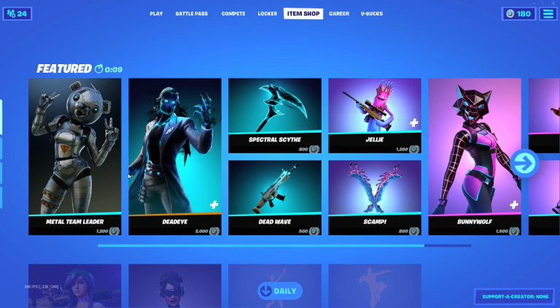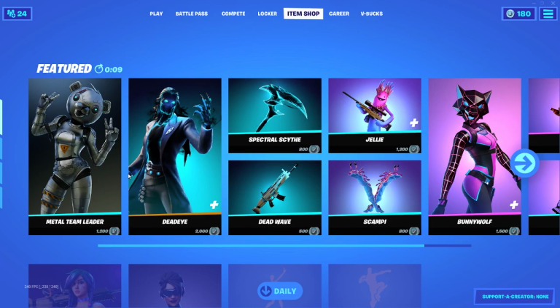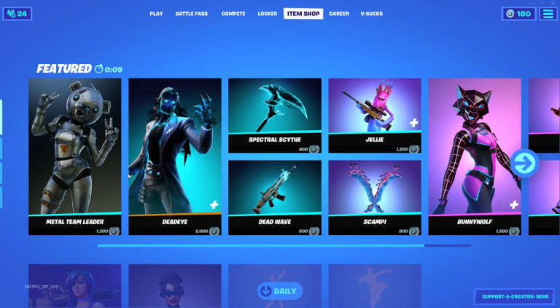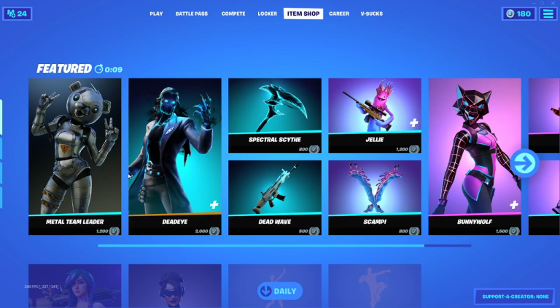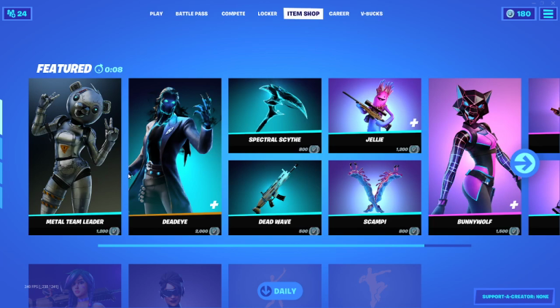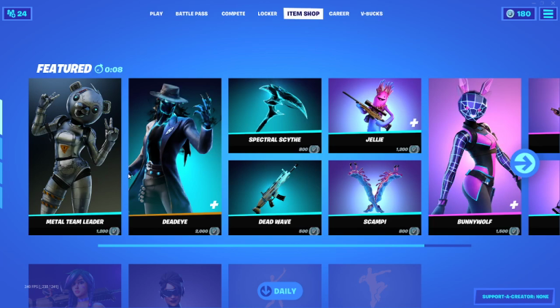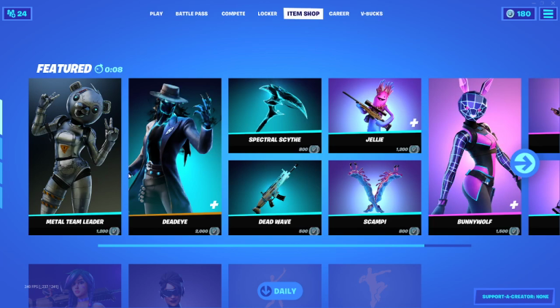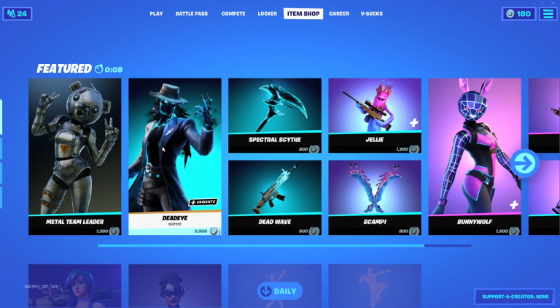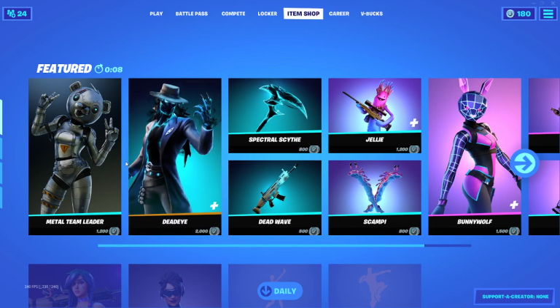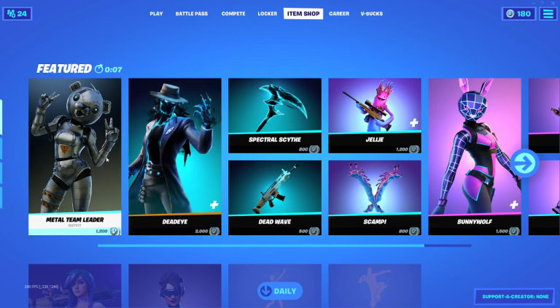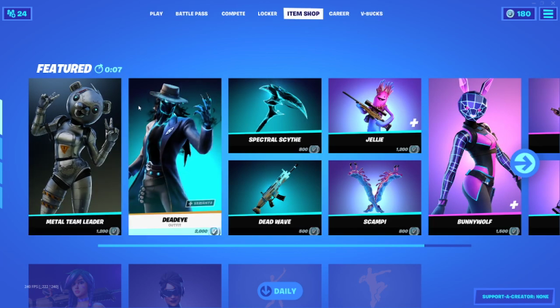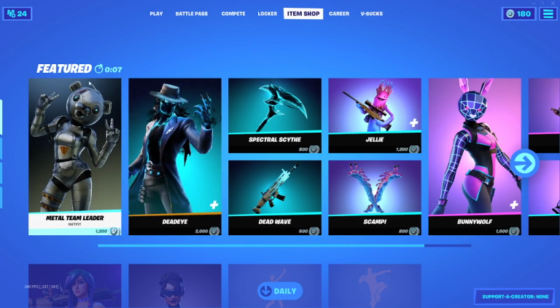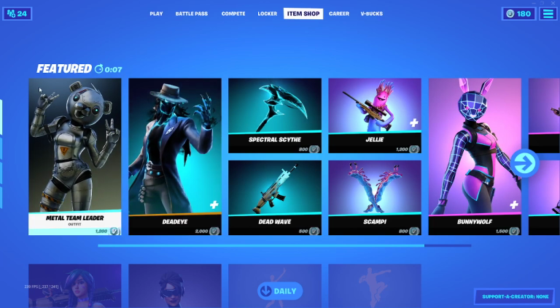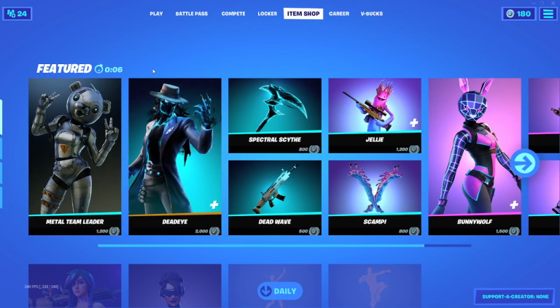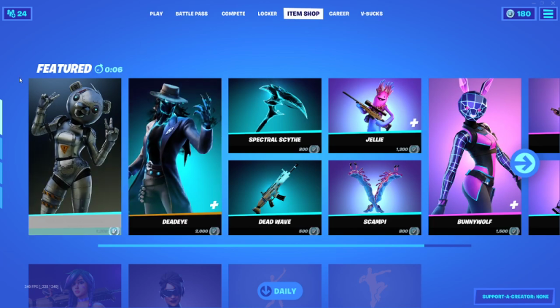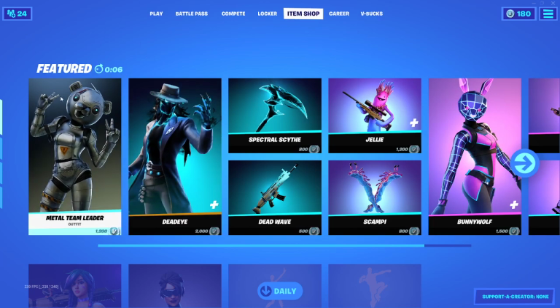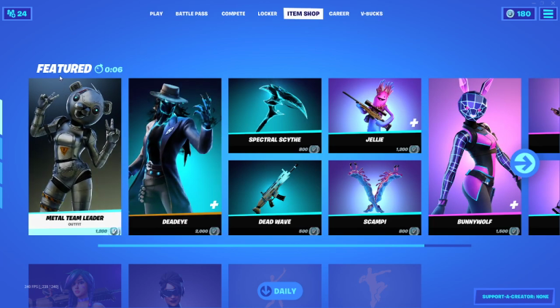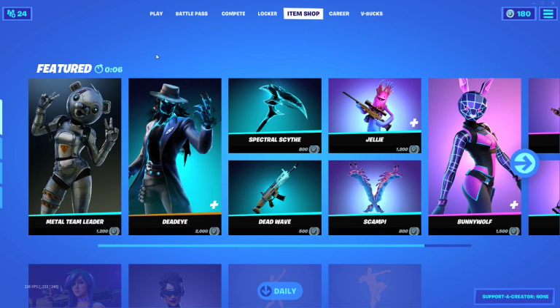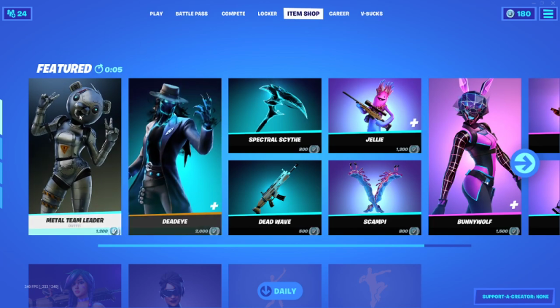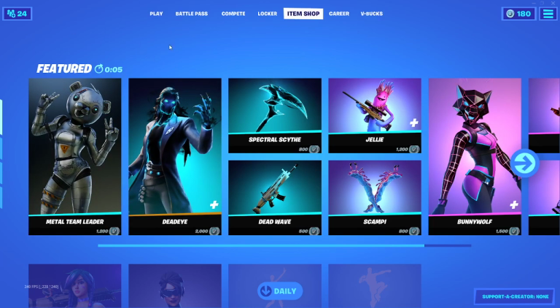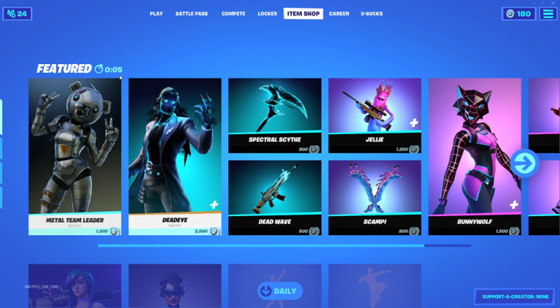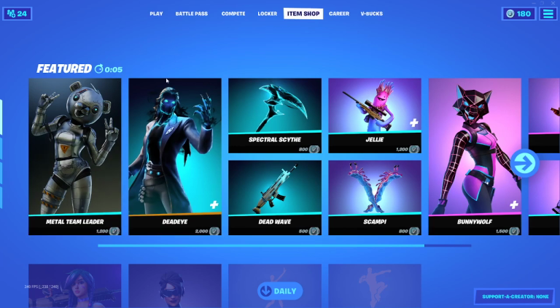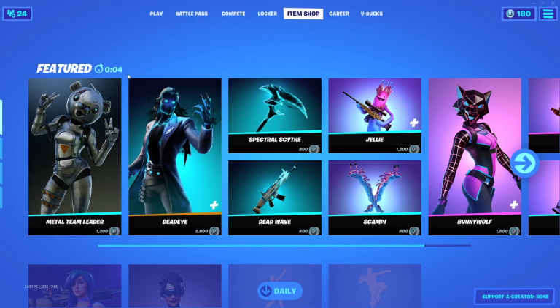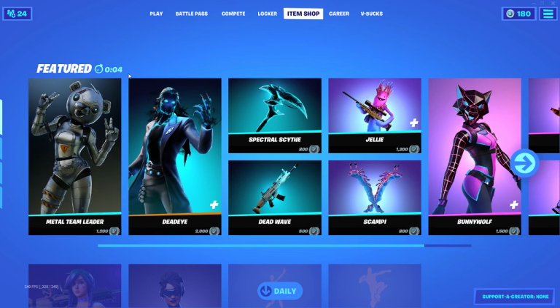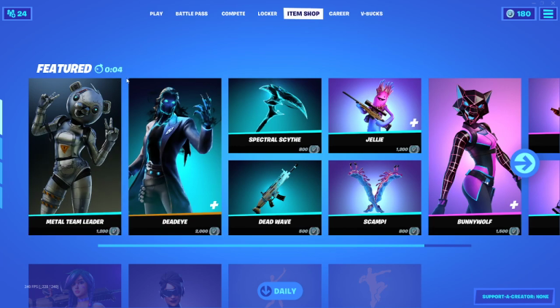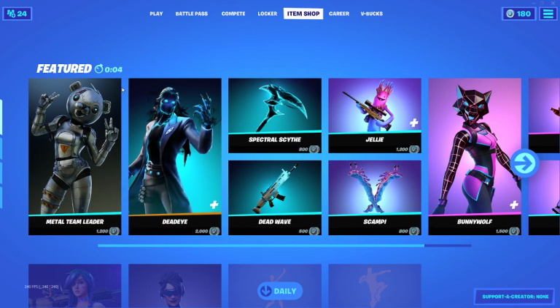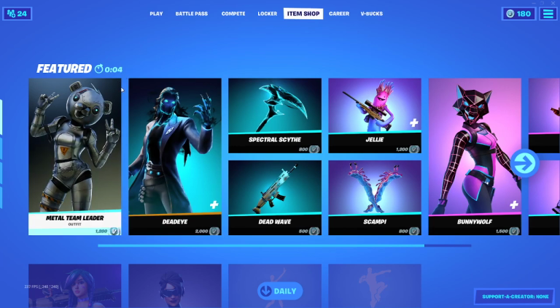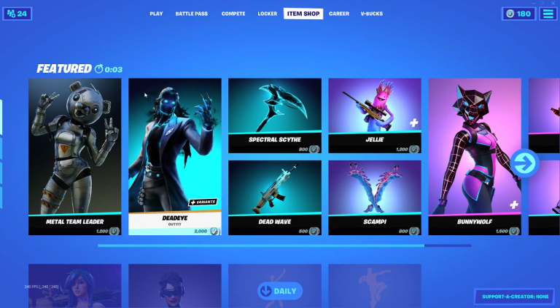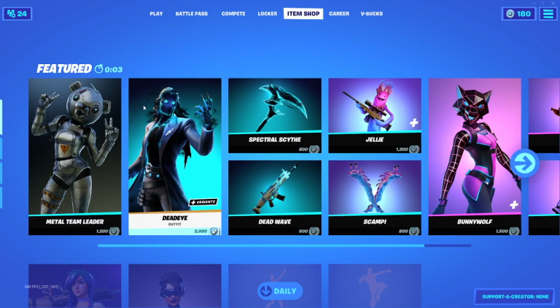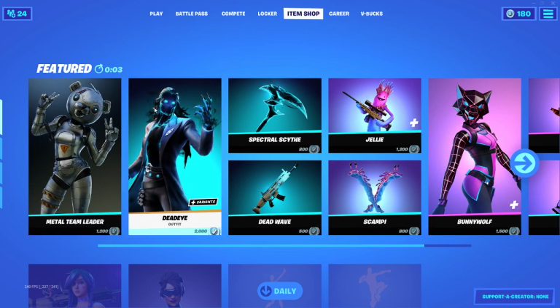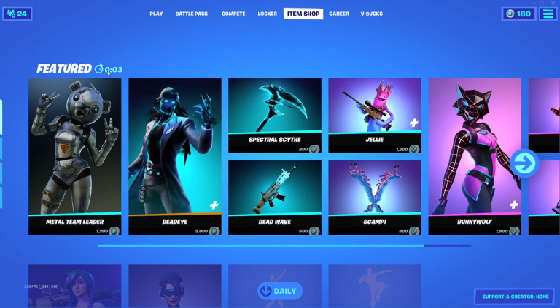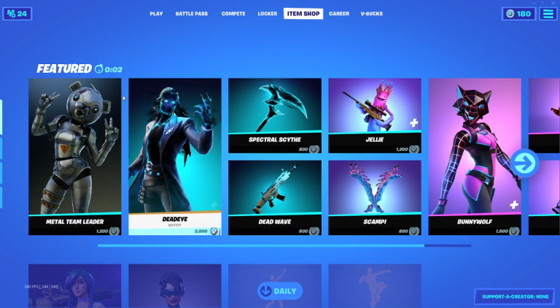And let's see what we have in the item shop tonight. Again, tonight is January 10th item shop, so let's see what we got.